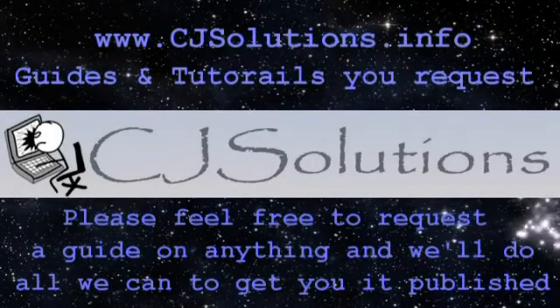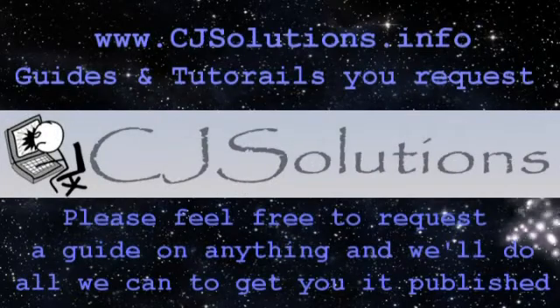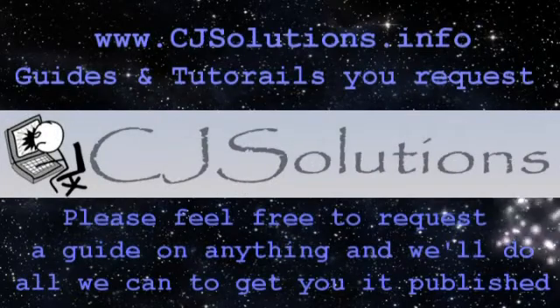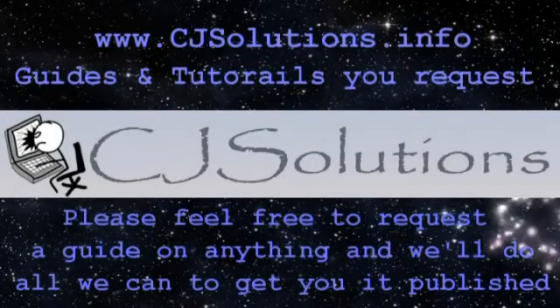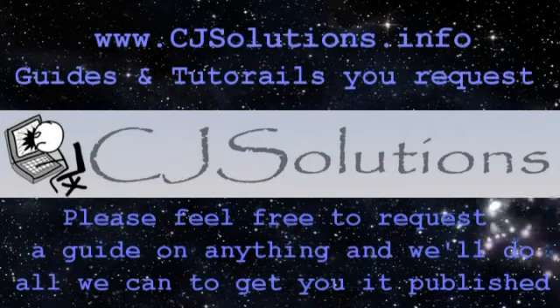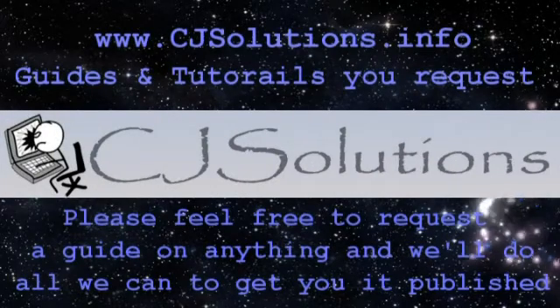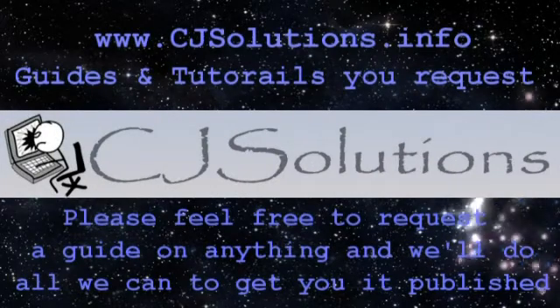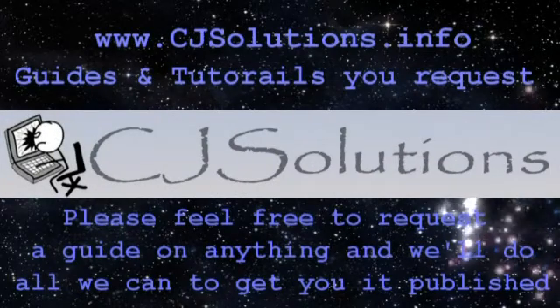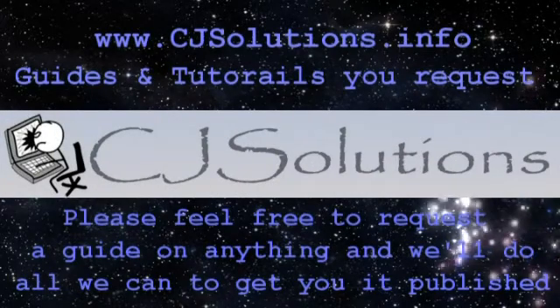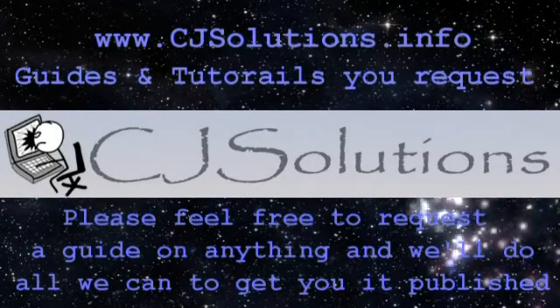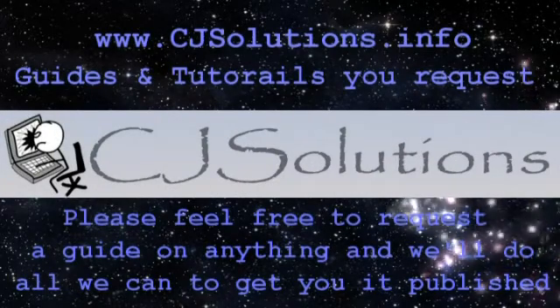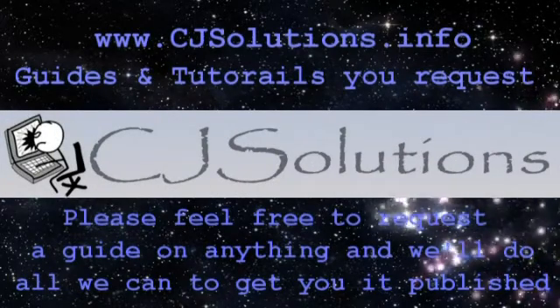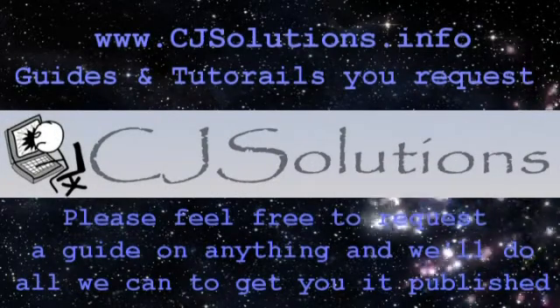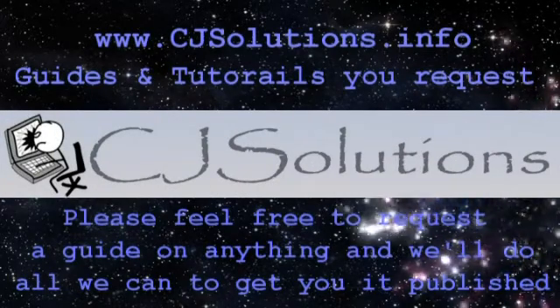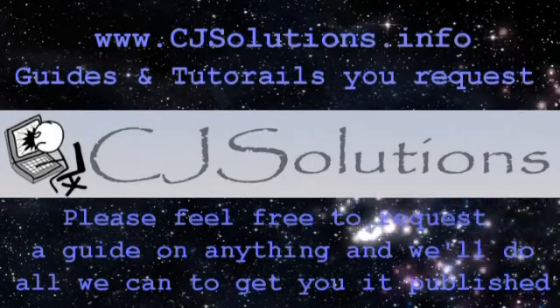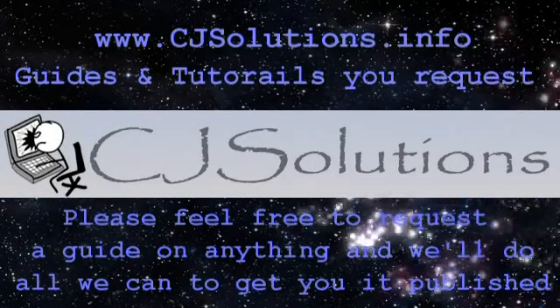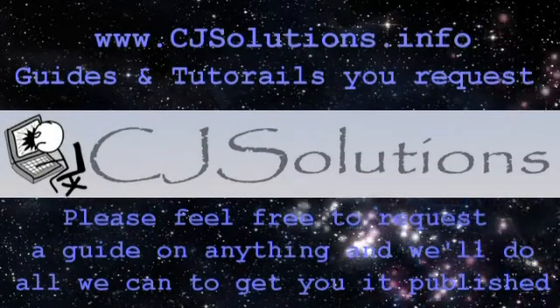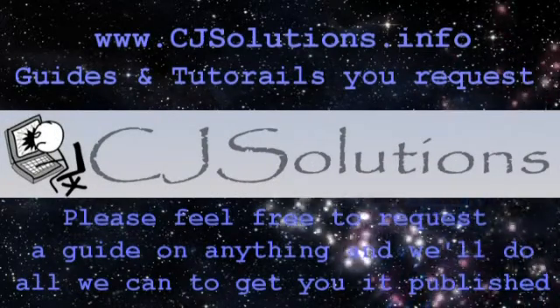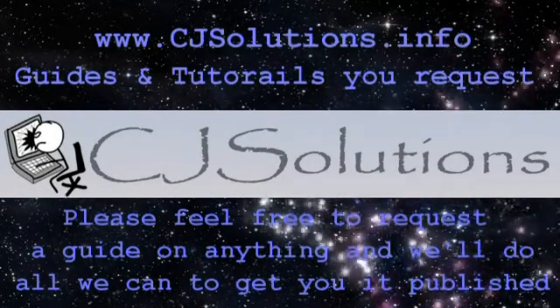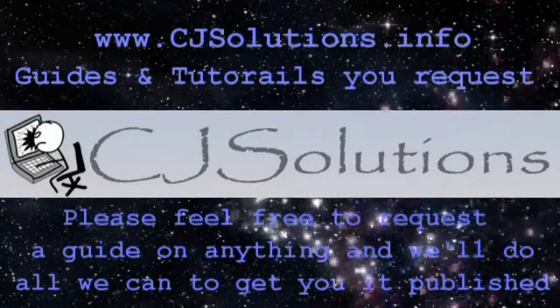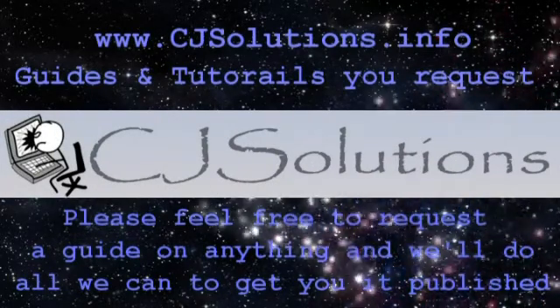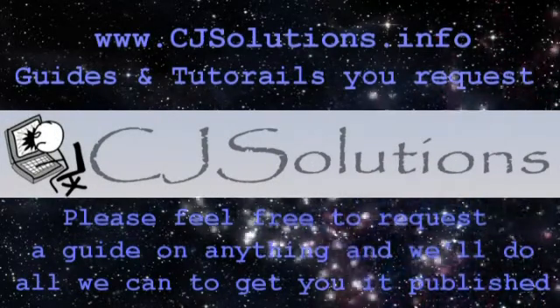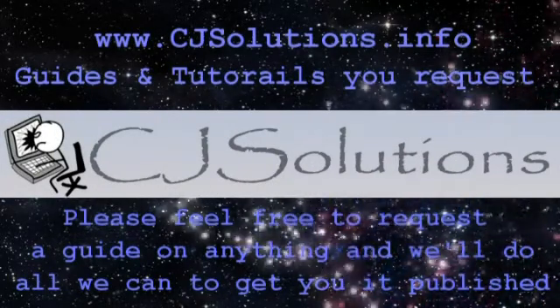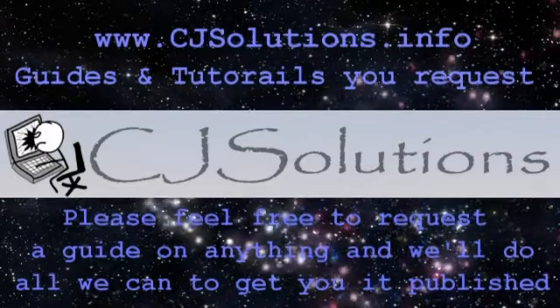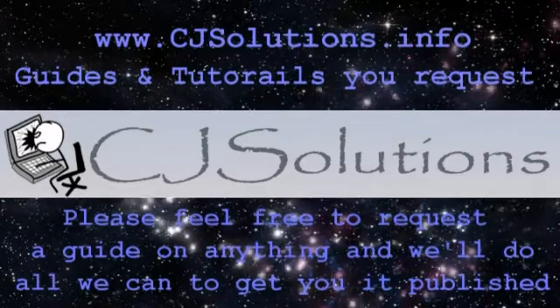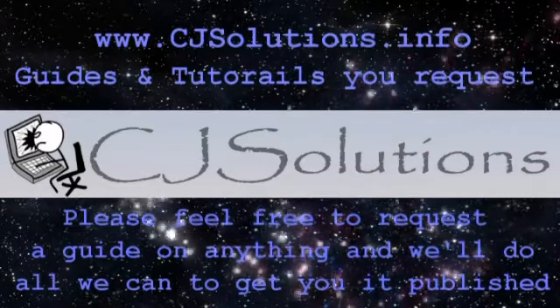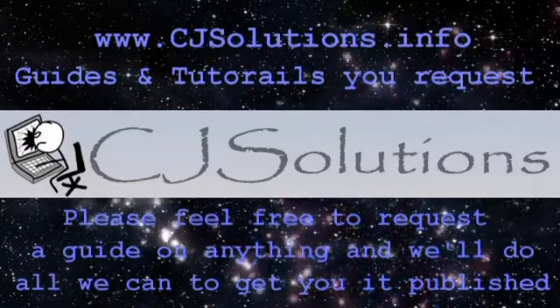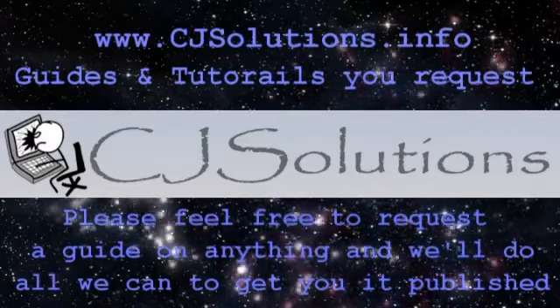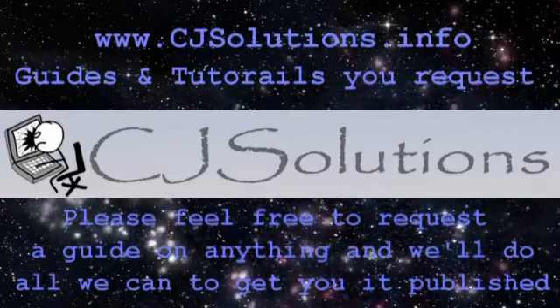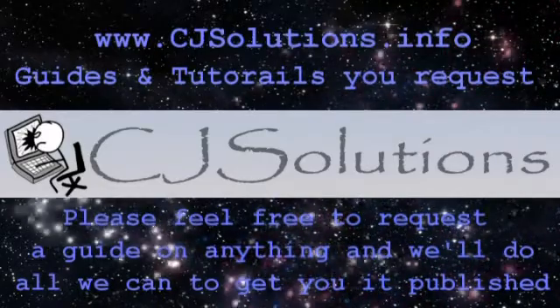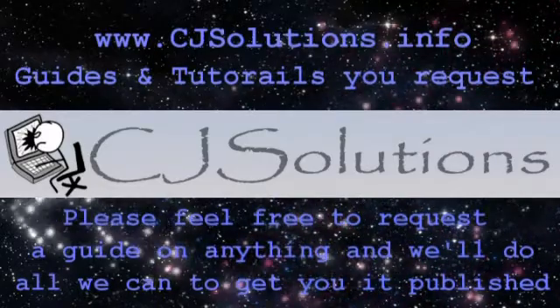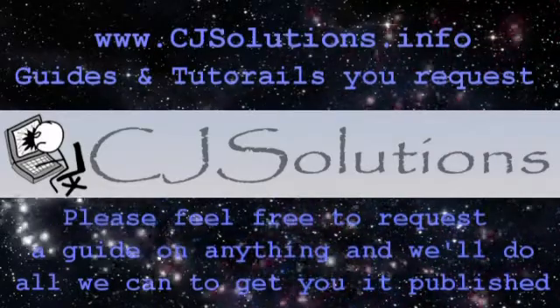Be sure to follow us in all the usual places for updates and more guides. Thanks for watching folks and keep smiling.